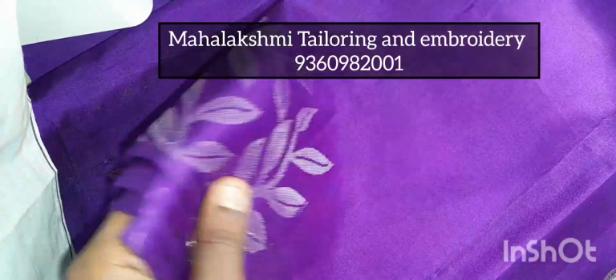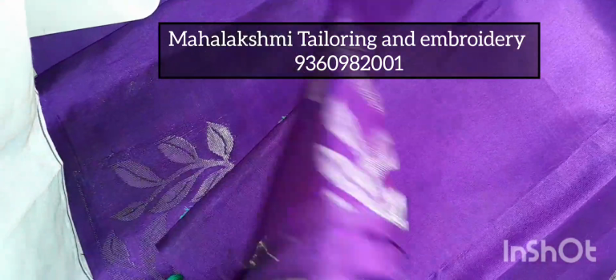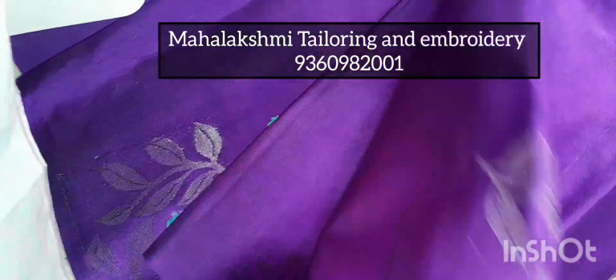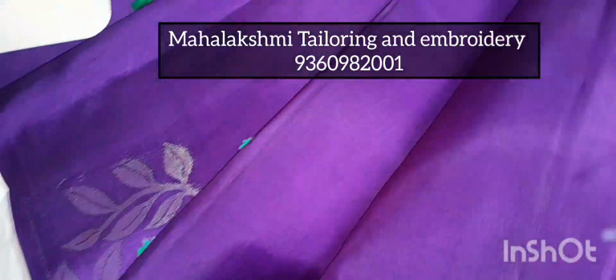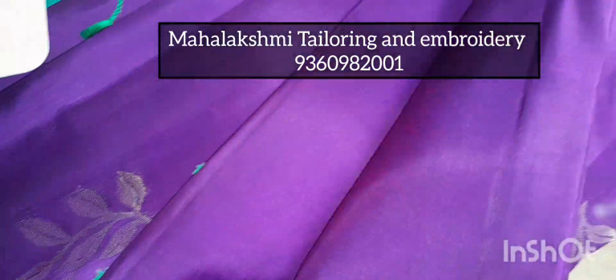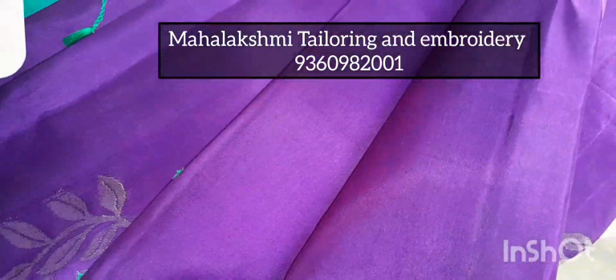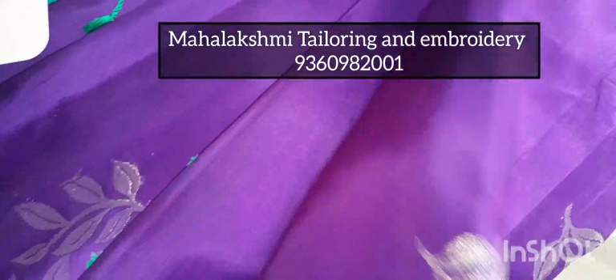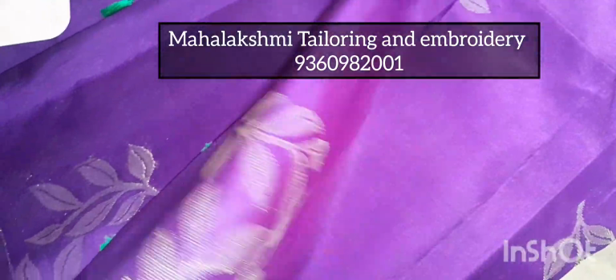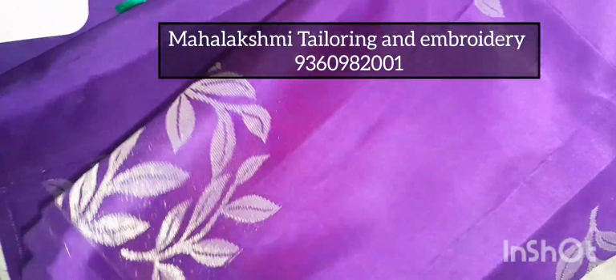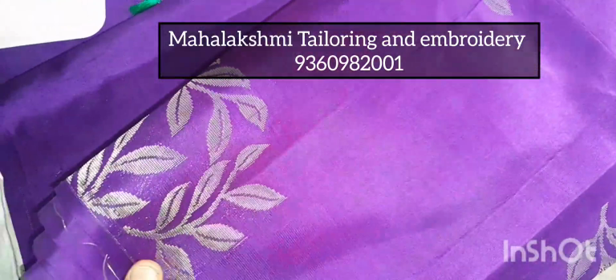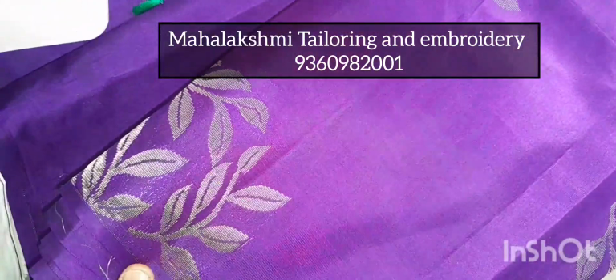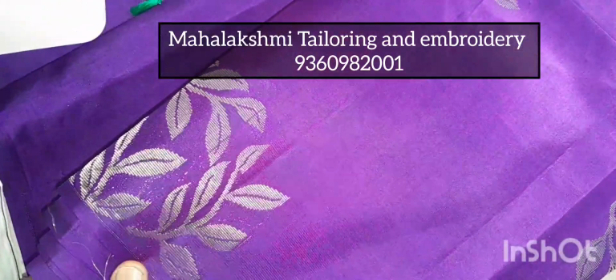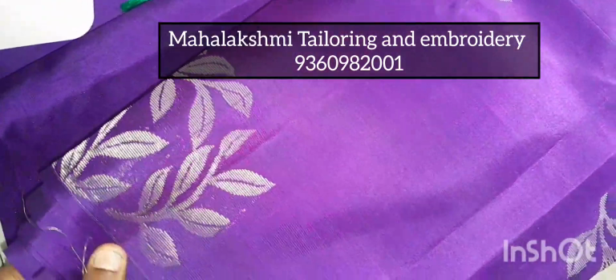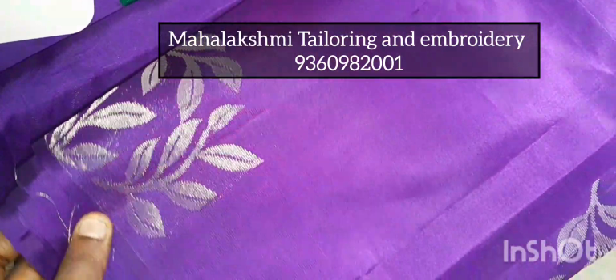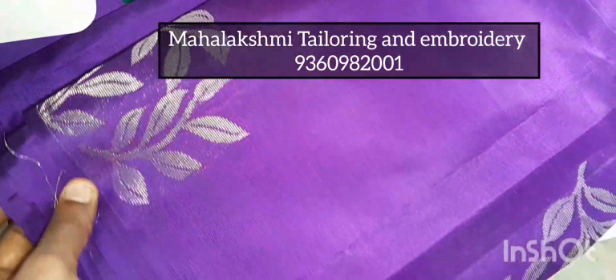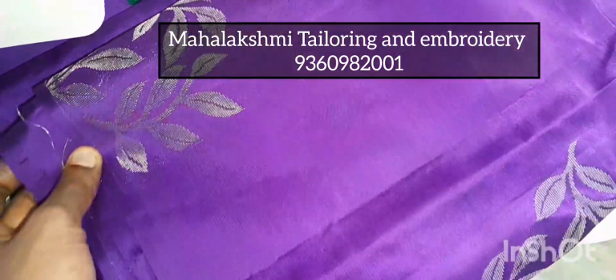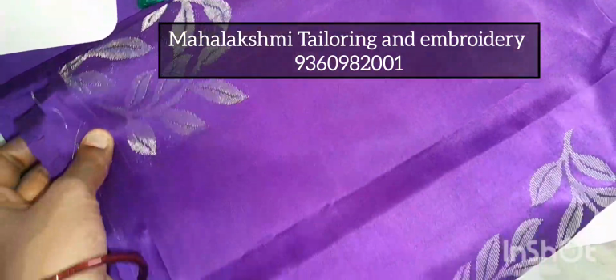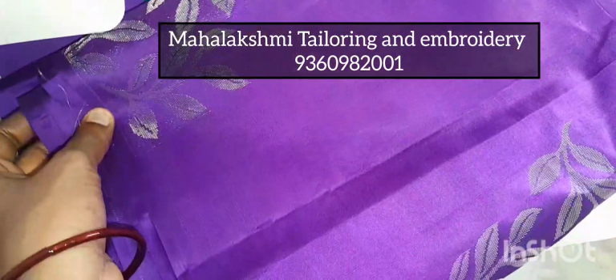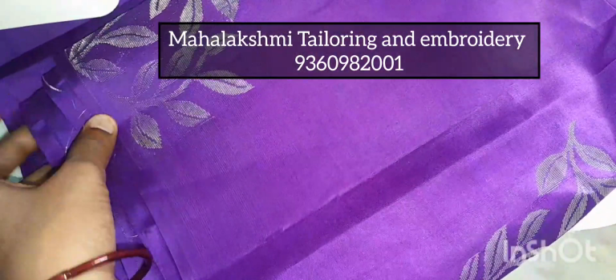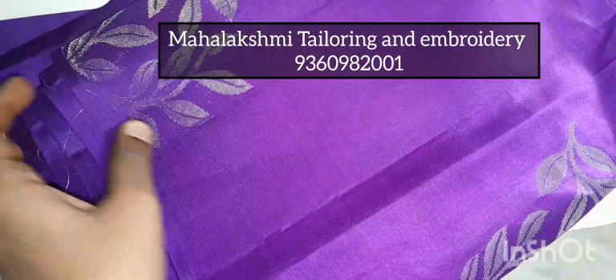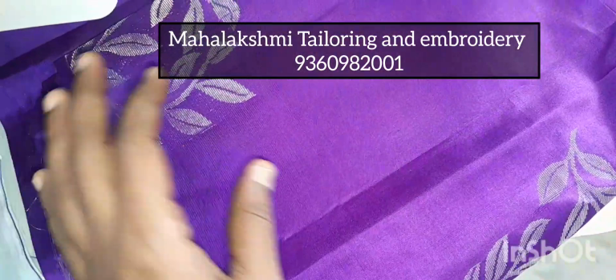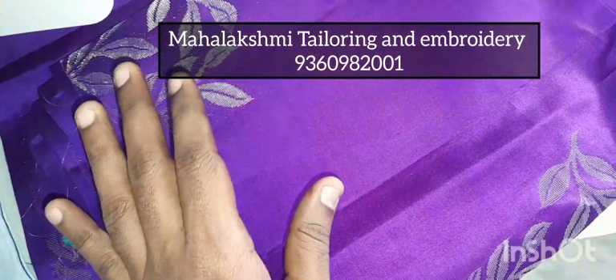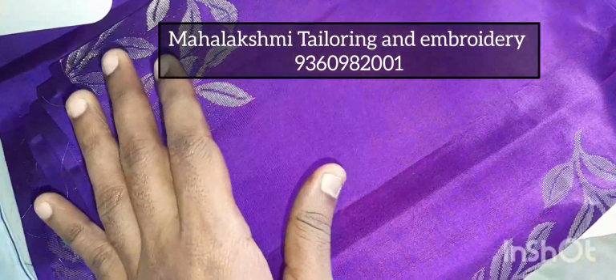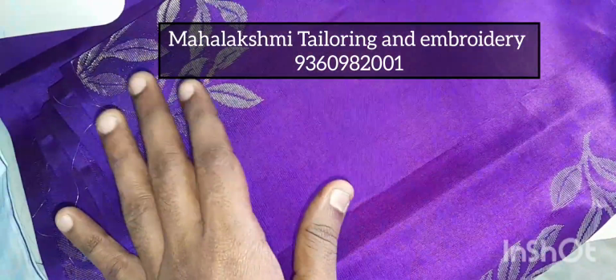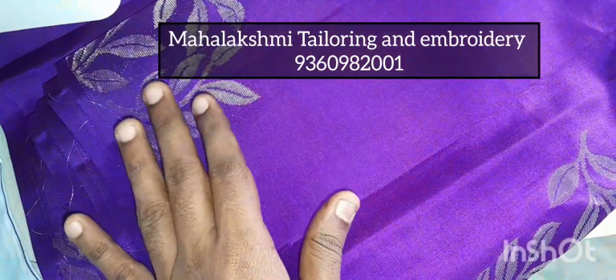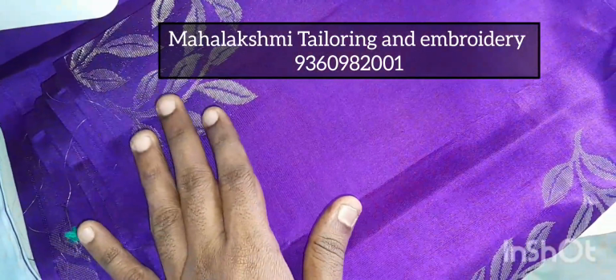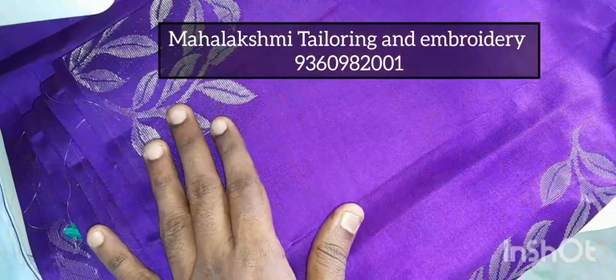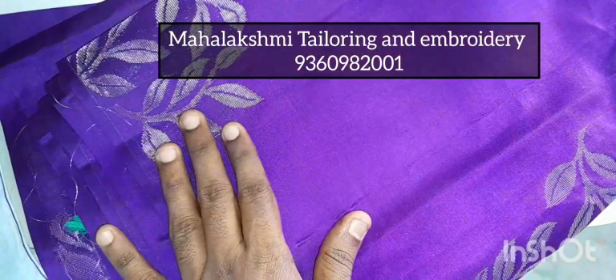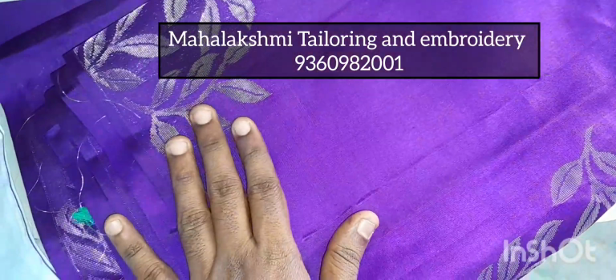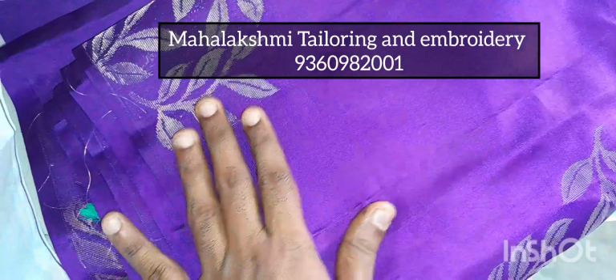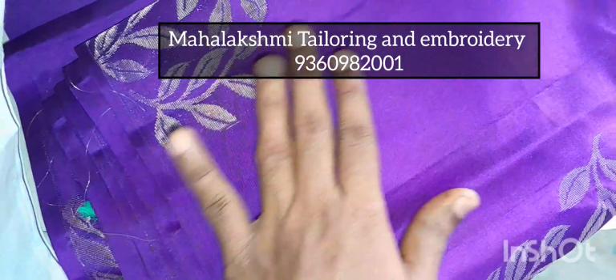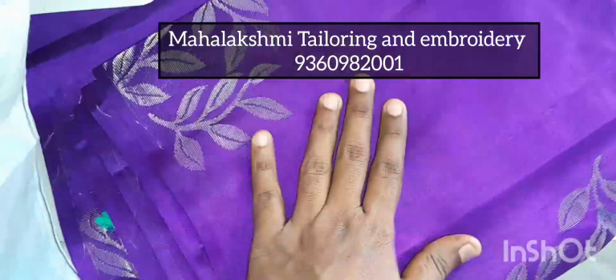There is a leaf design. The blouse is a little contrast — it is a green color.